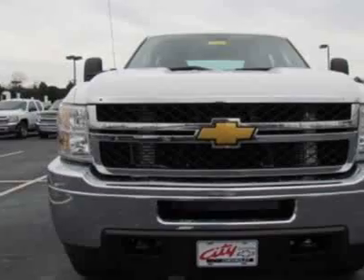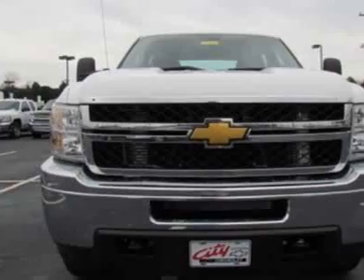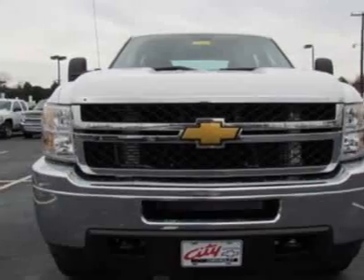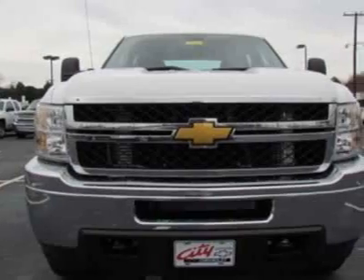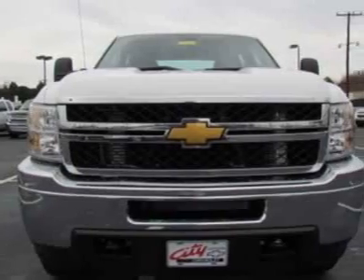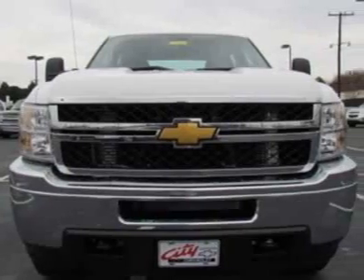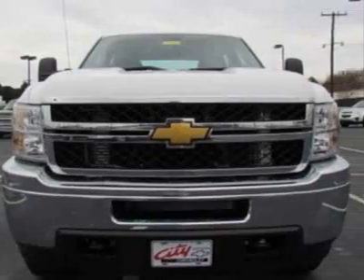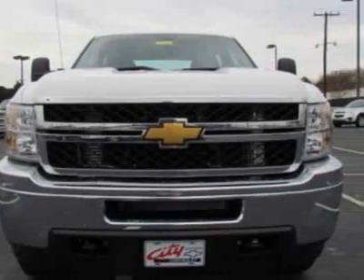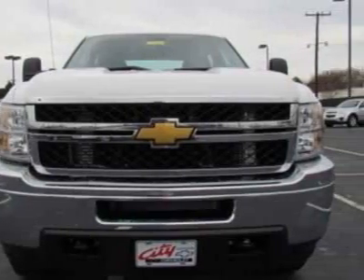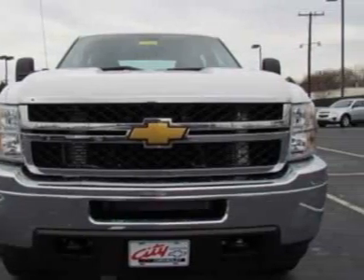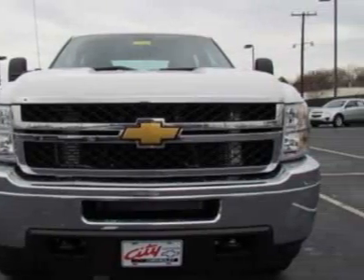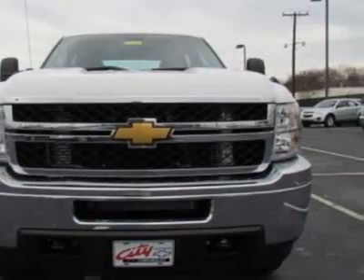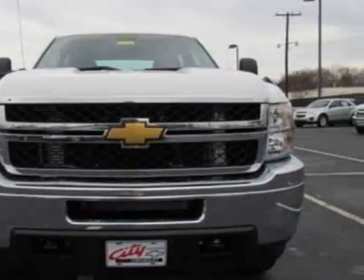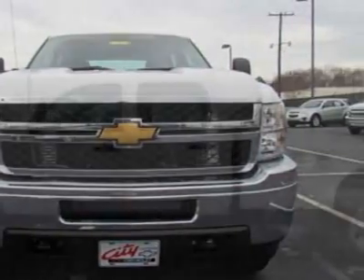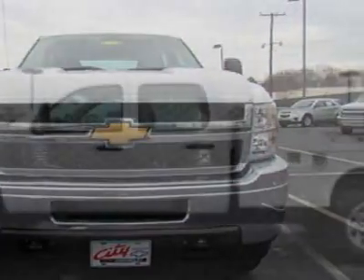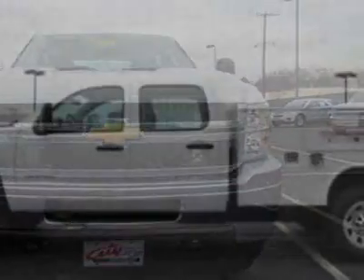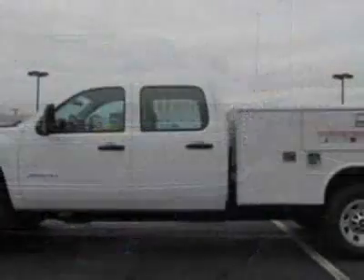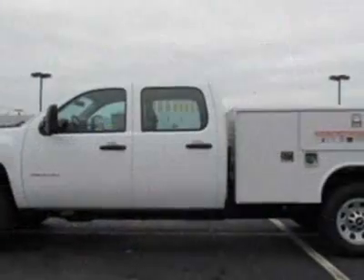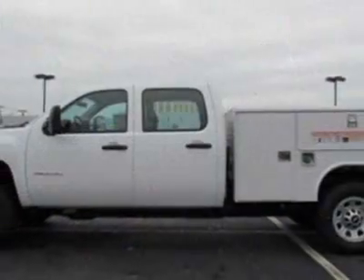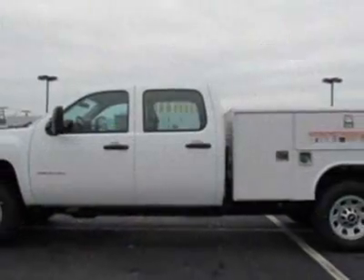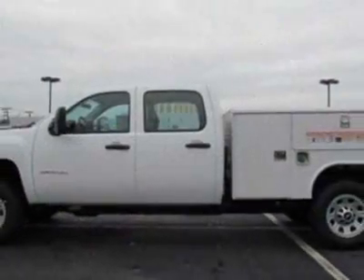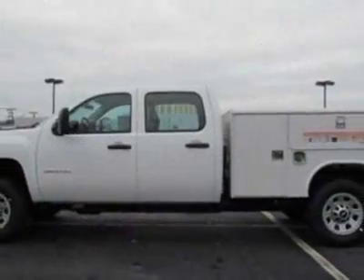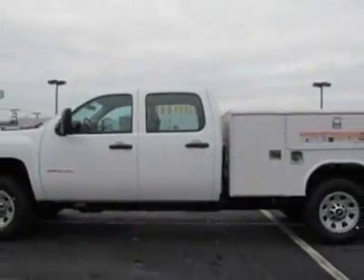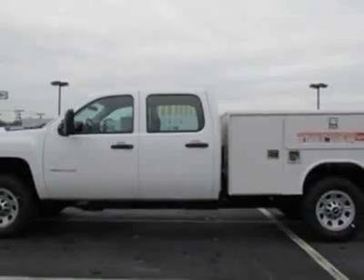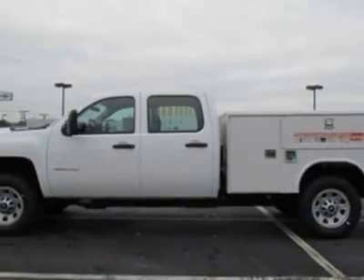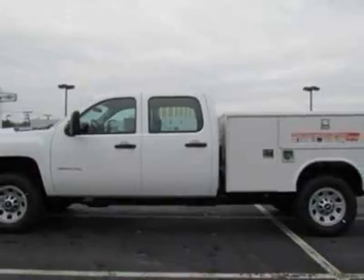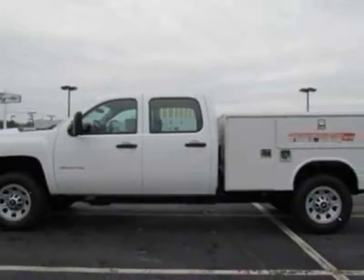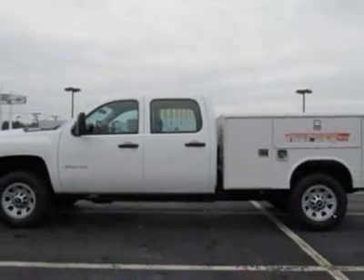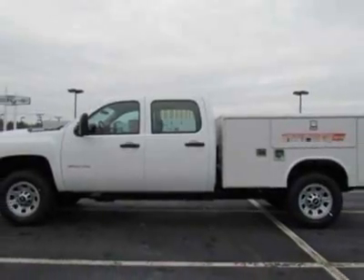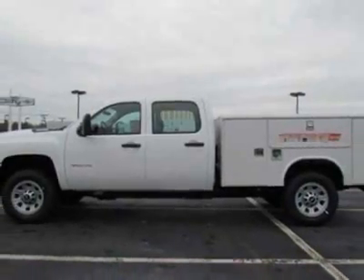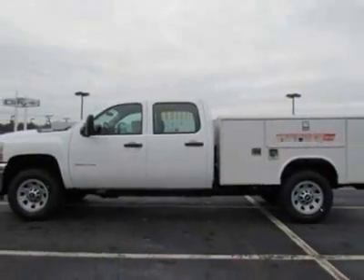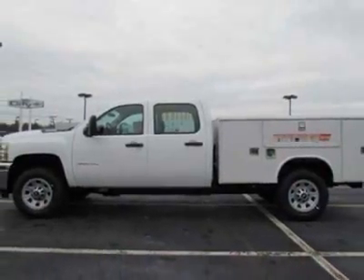This Silverado 3500HD boasts an engine and has a 6-speed automatic transmission.